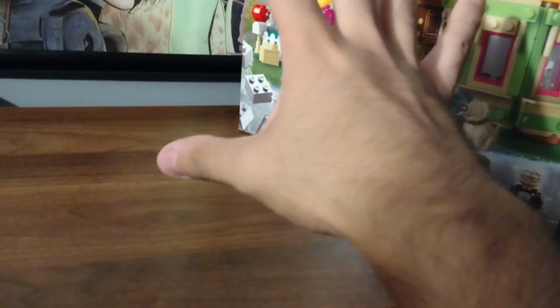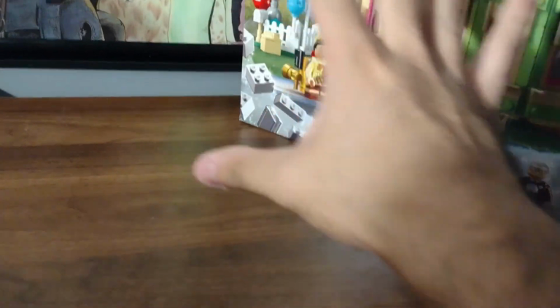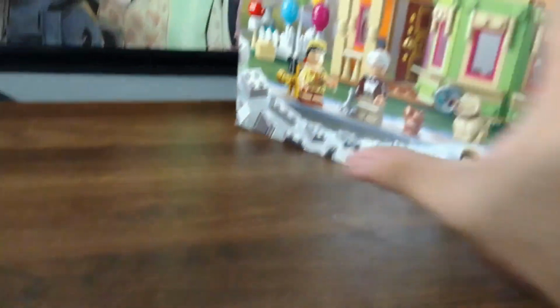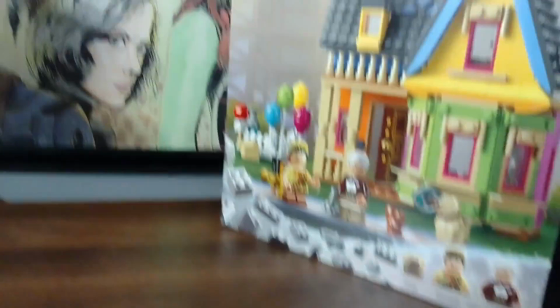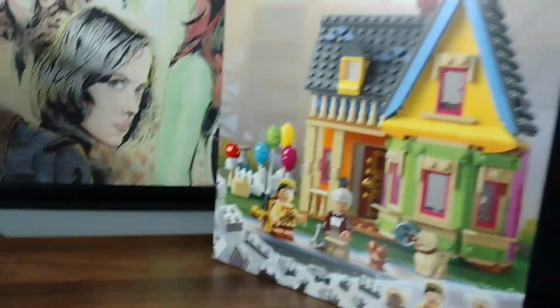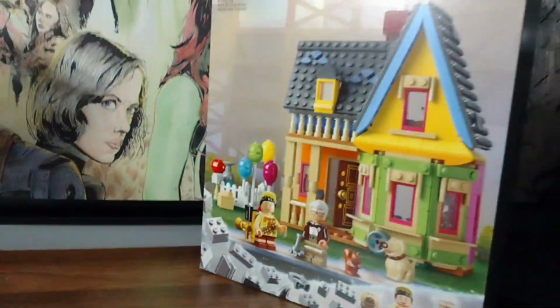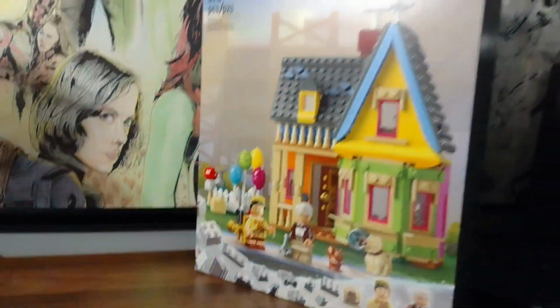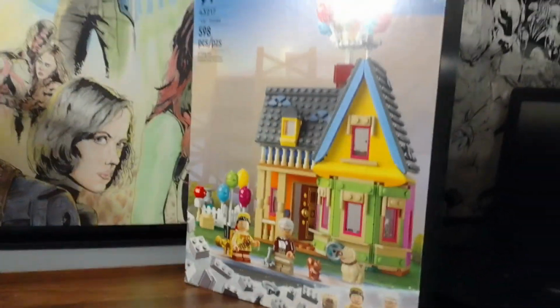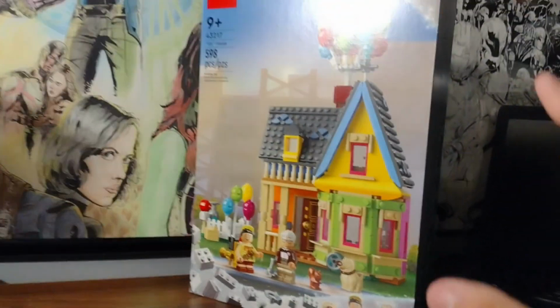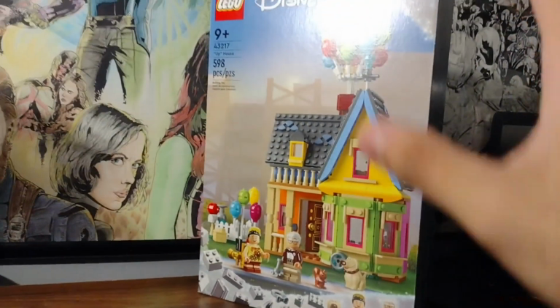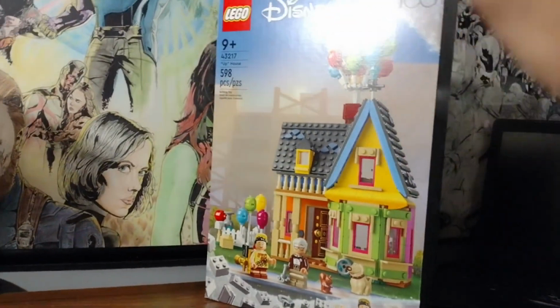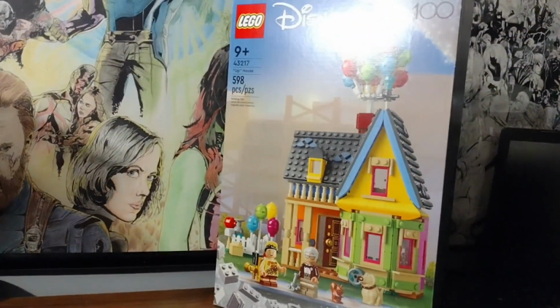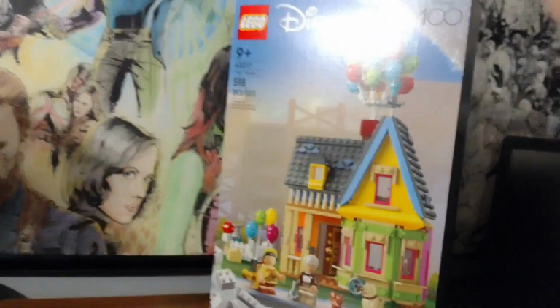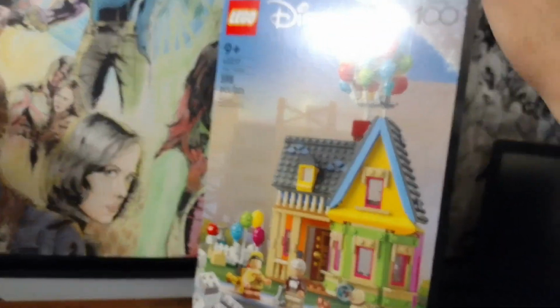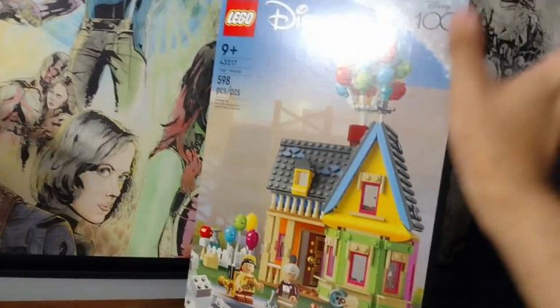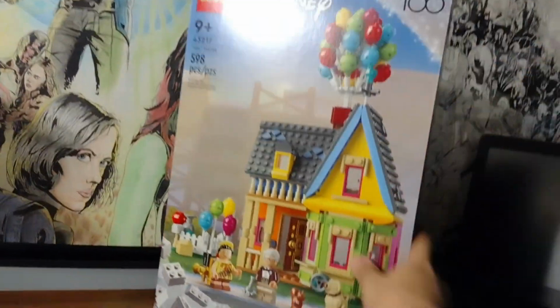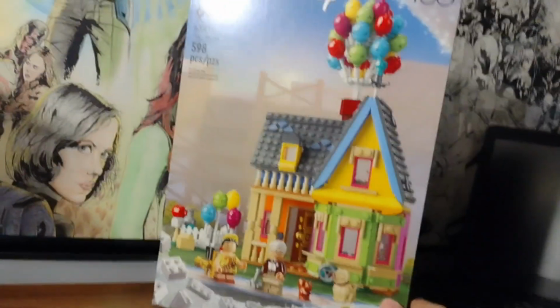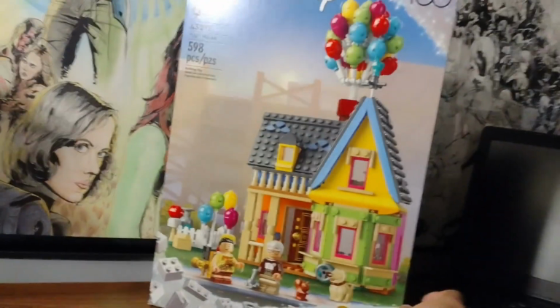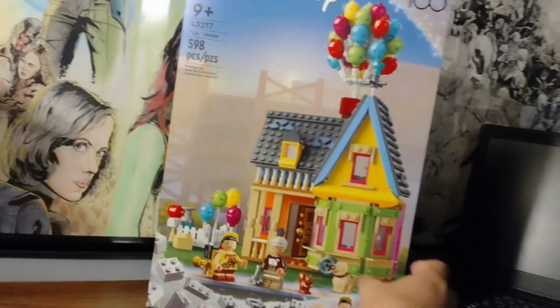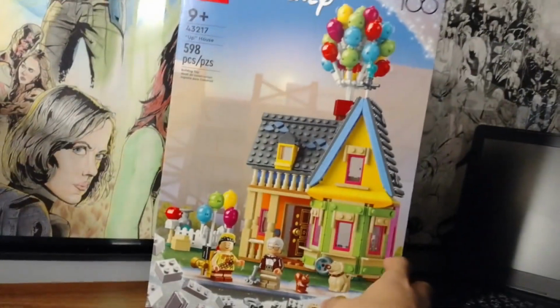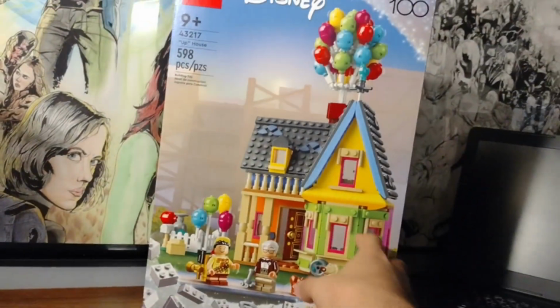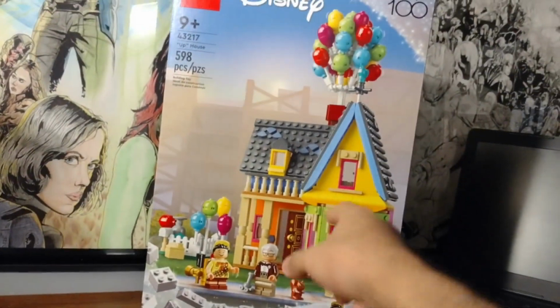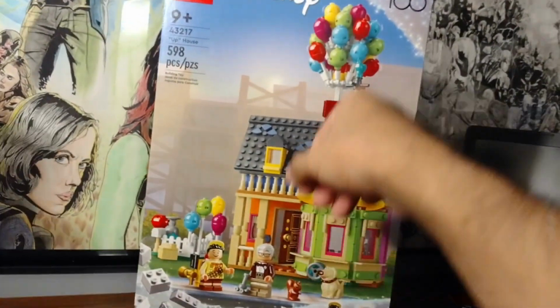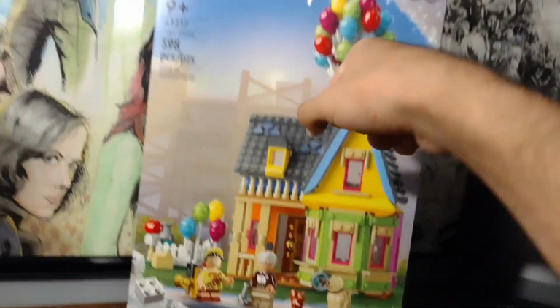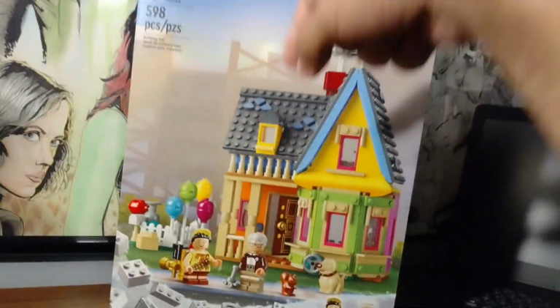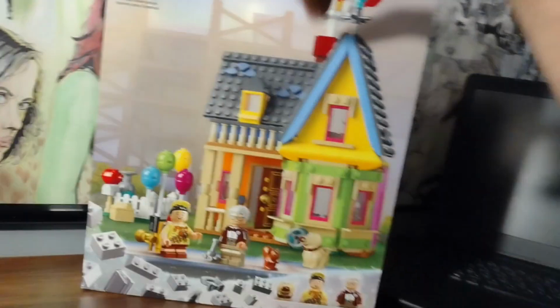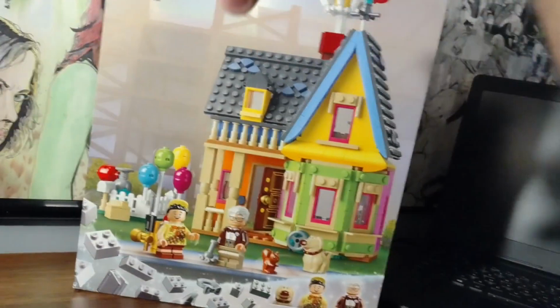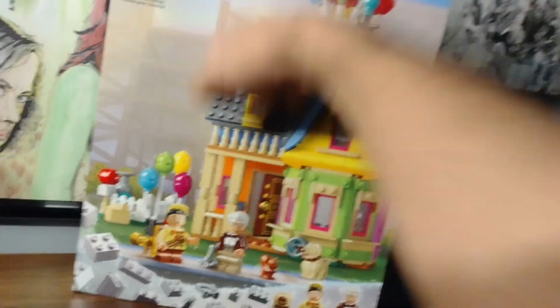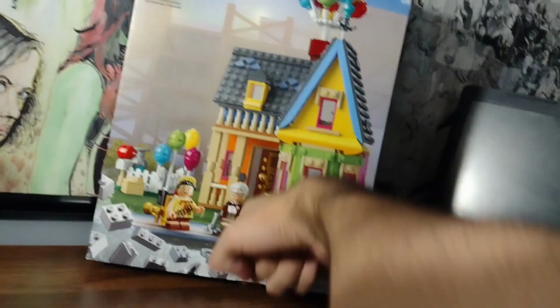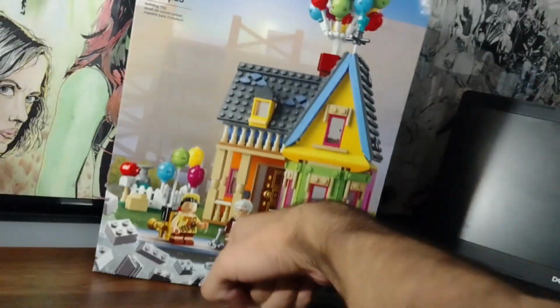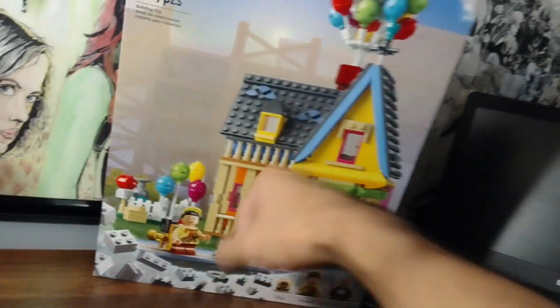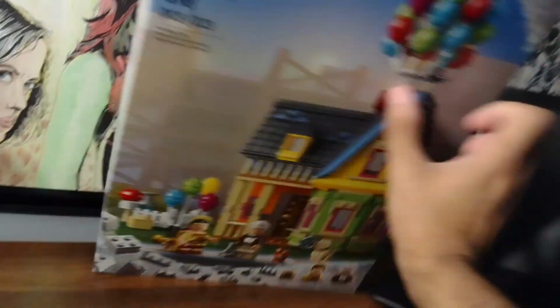Guys, Awesome Swag80 here, back with another LEGO building video, and today we got the Up House.